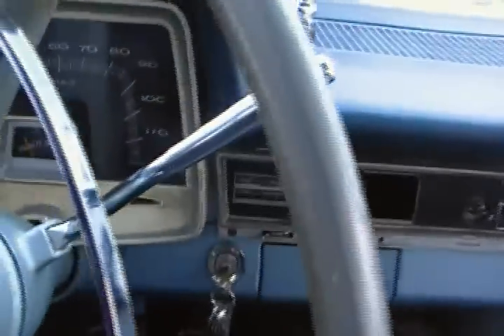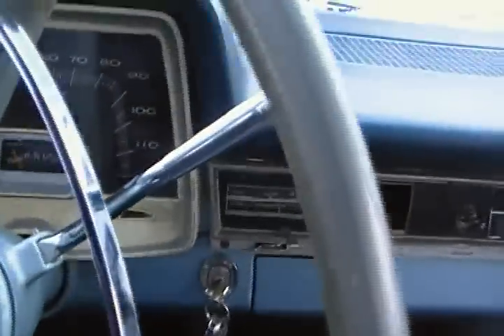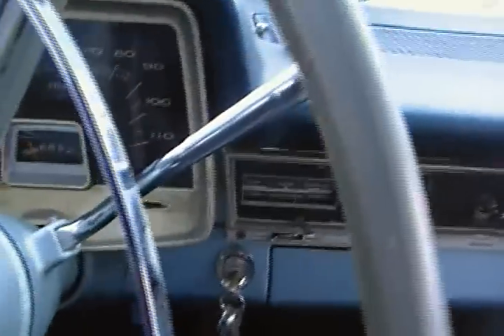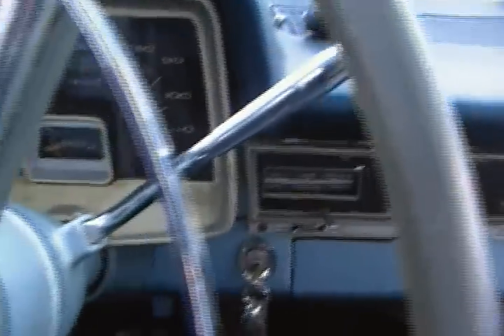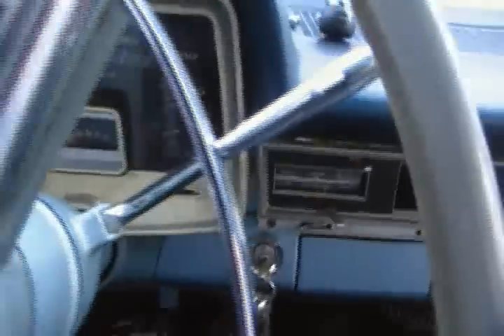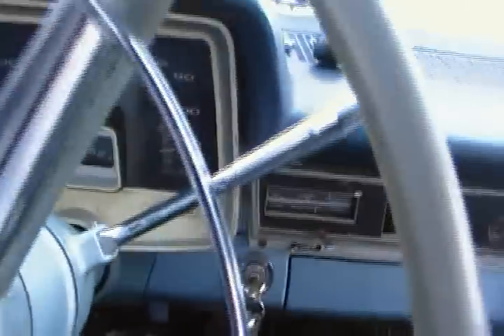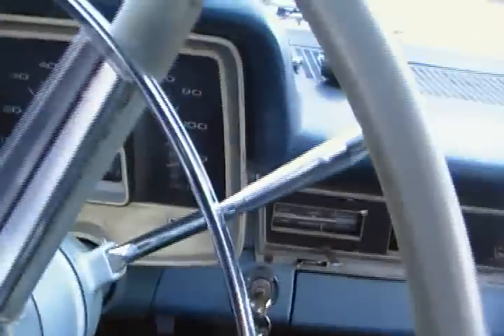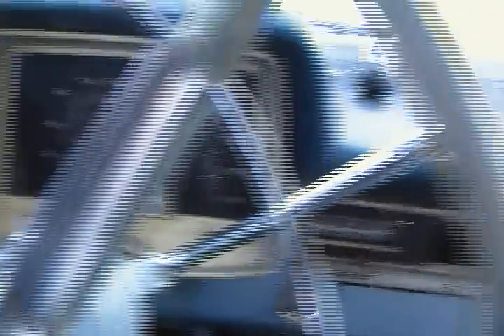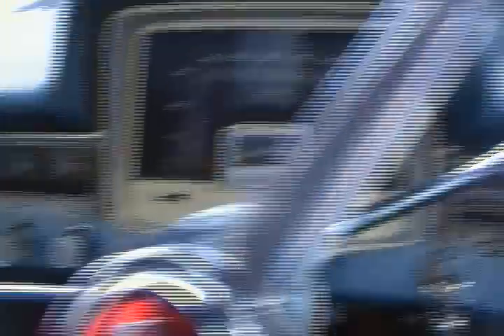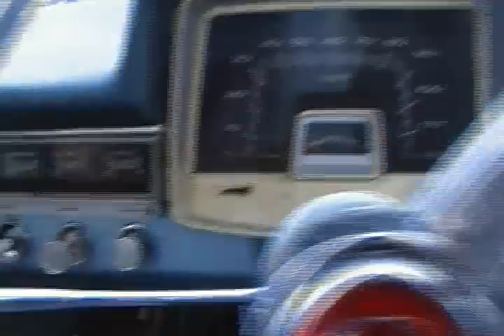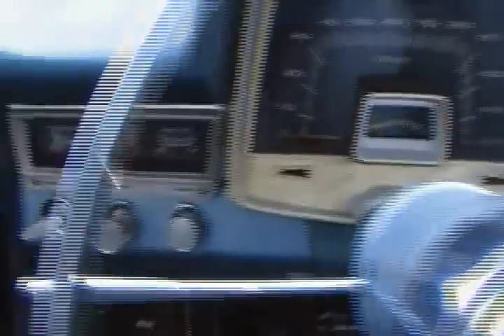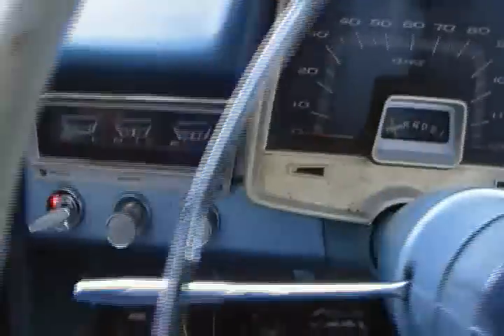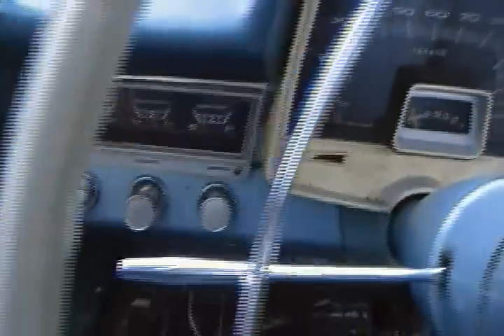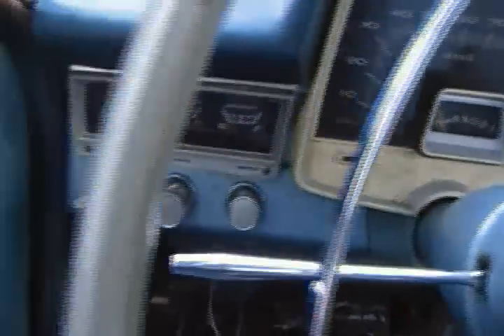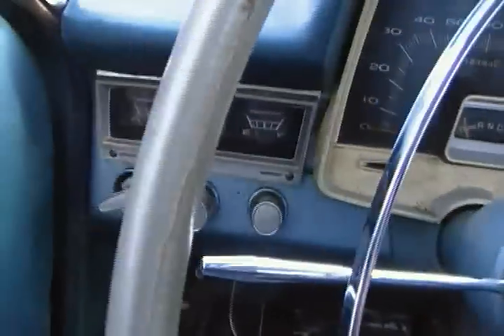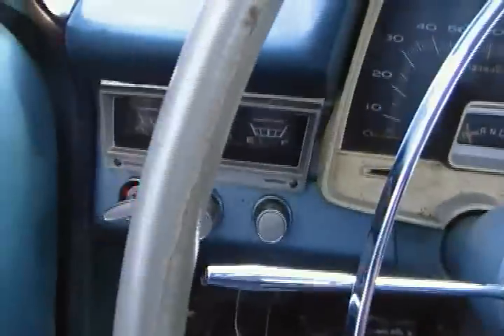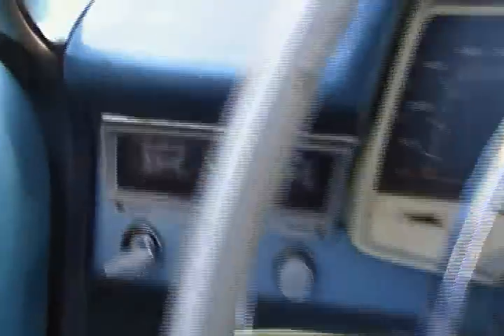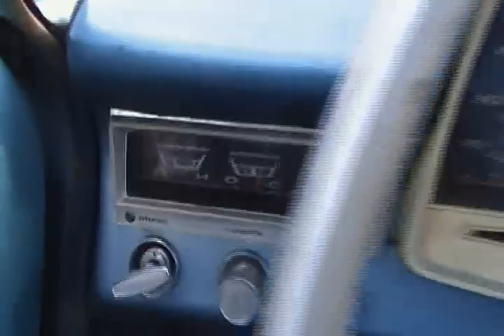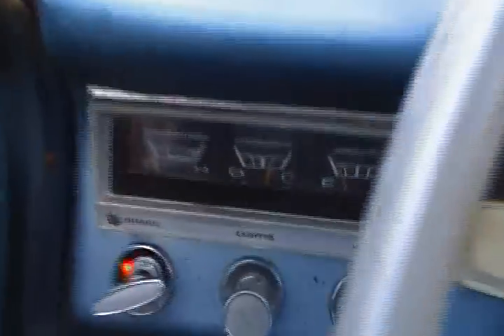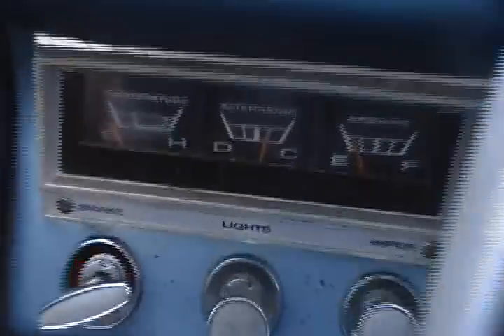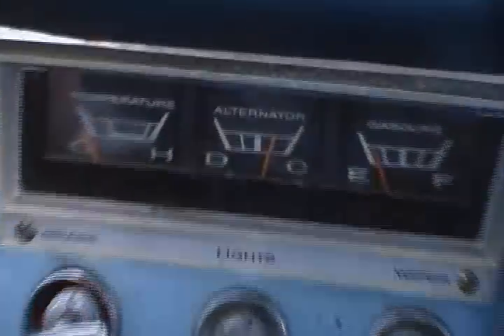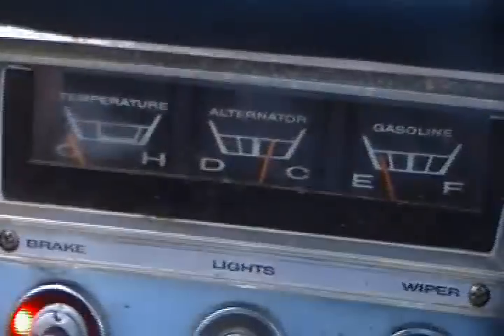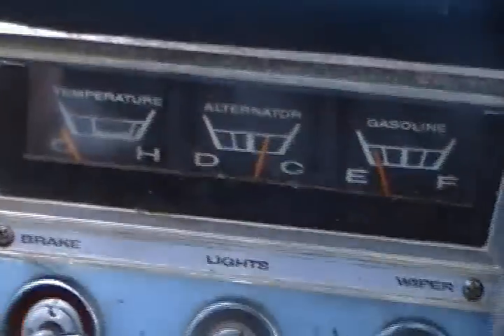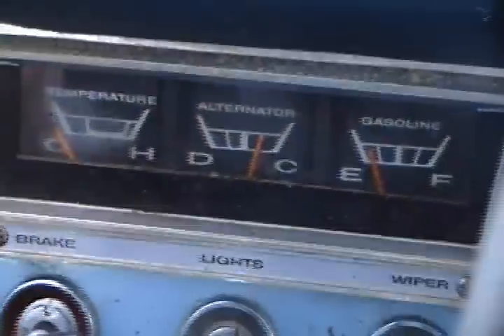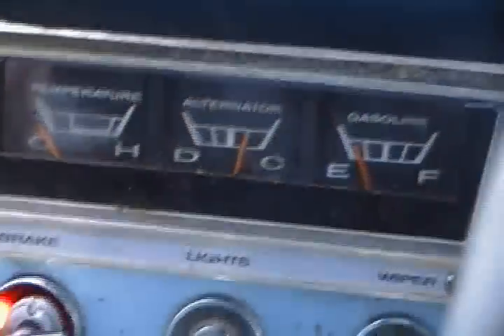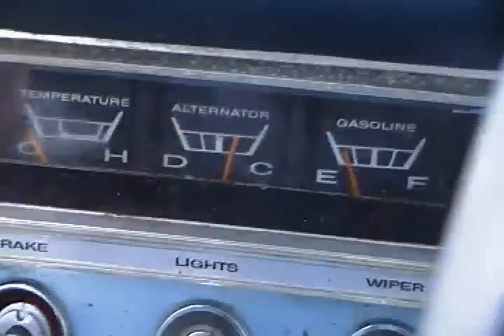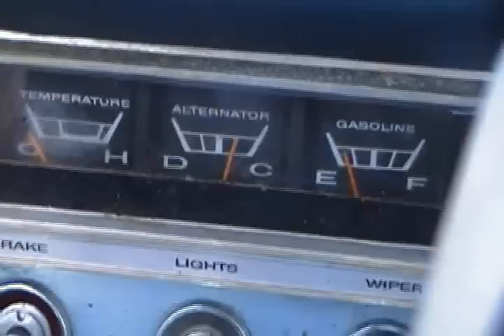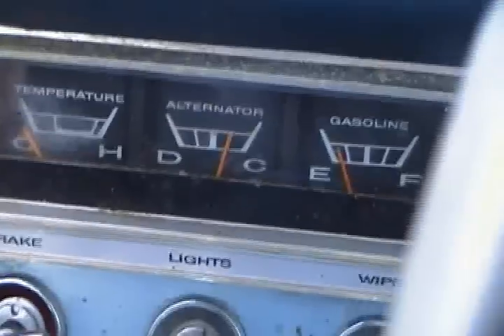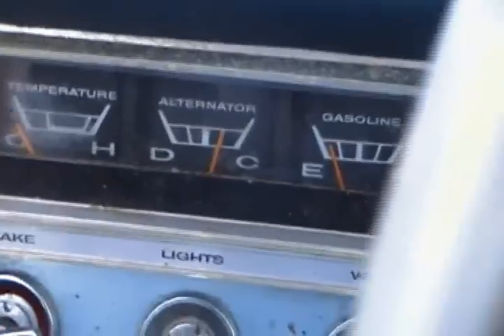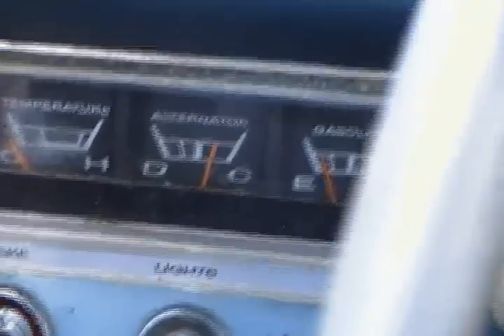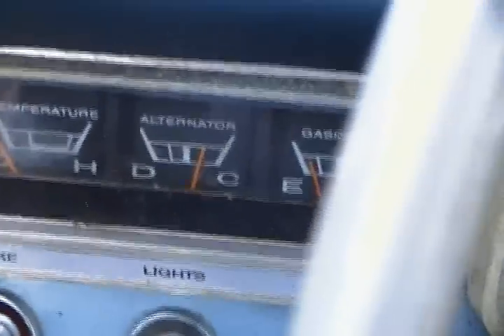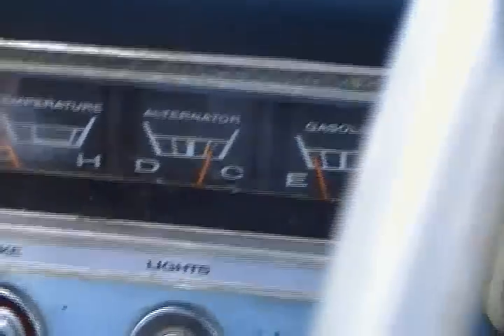Lights on. The alternator puts out 20 volts sometimes.